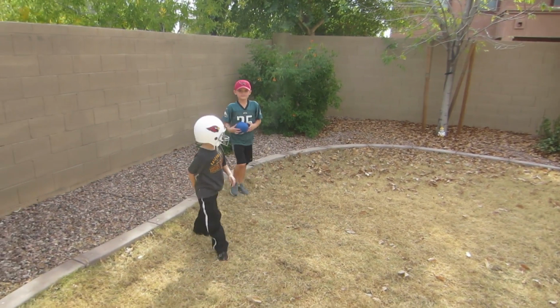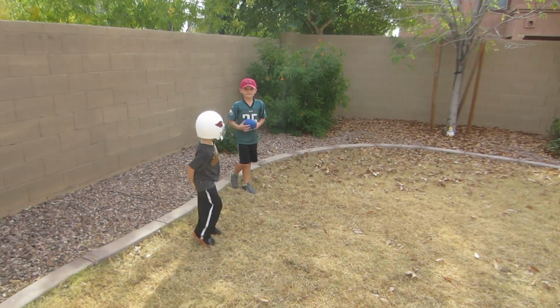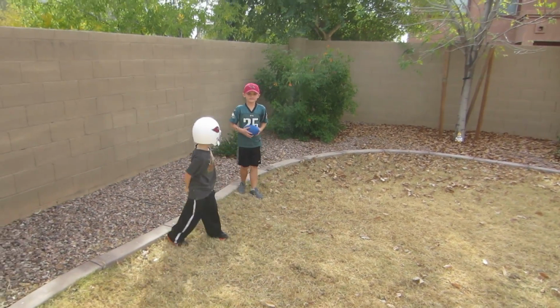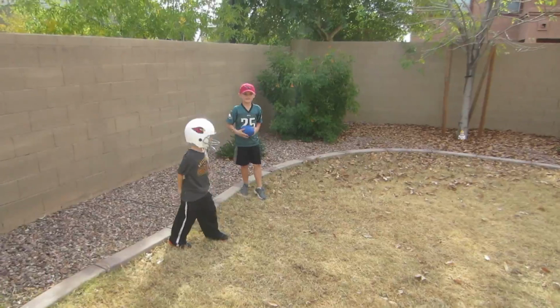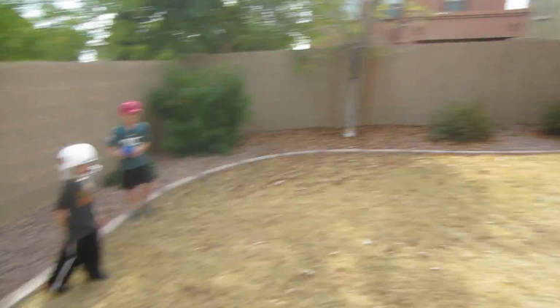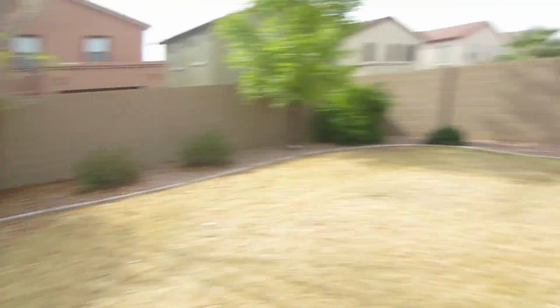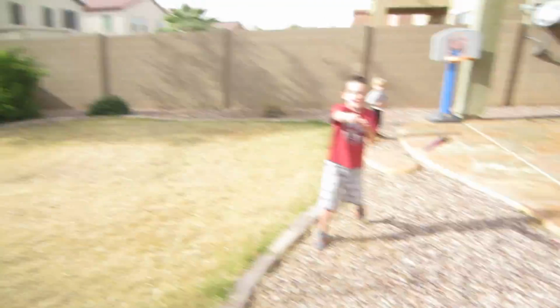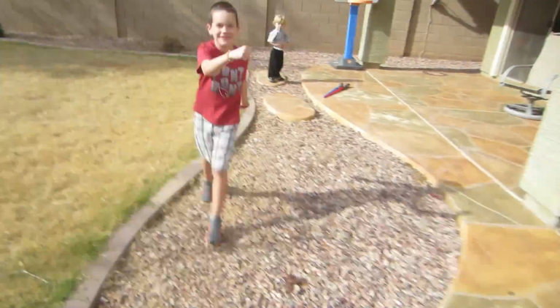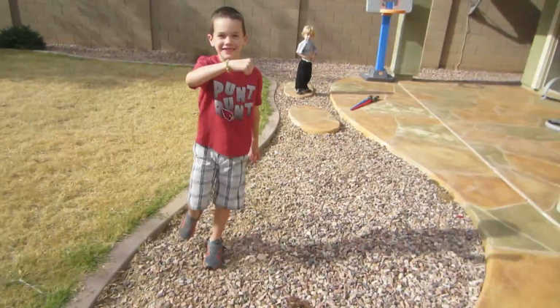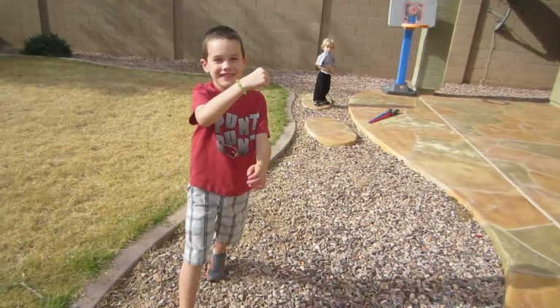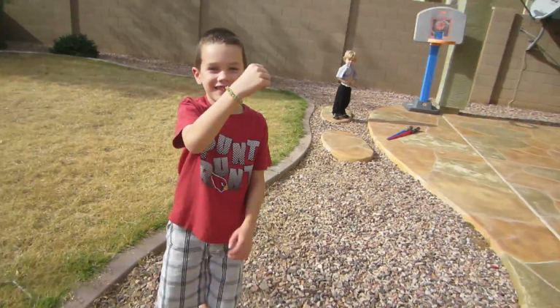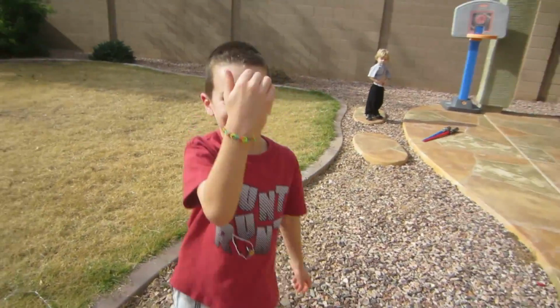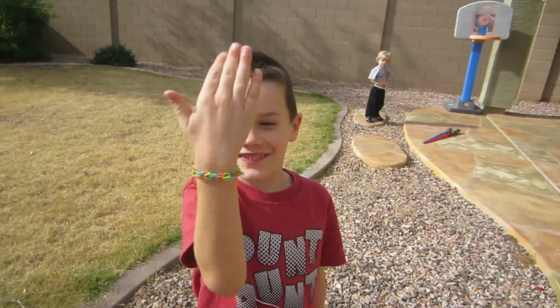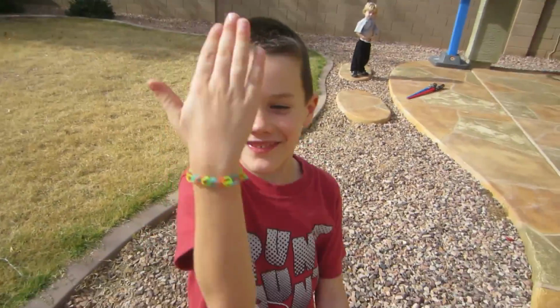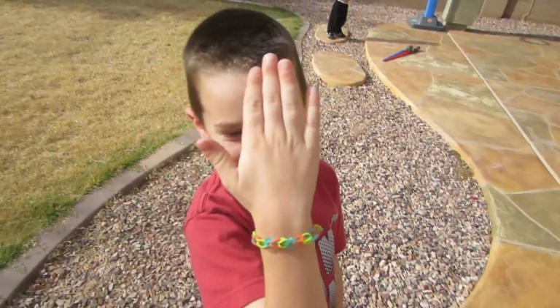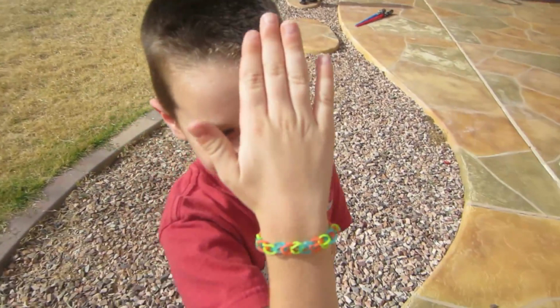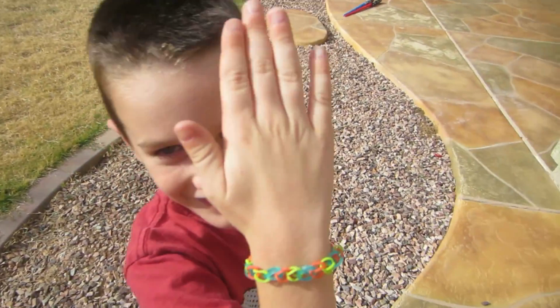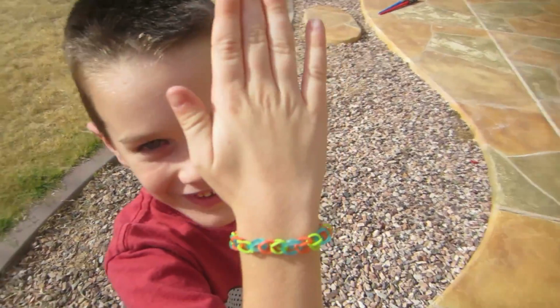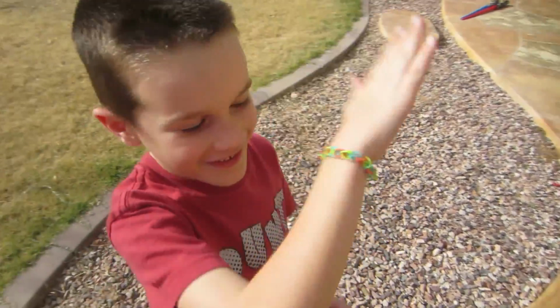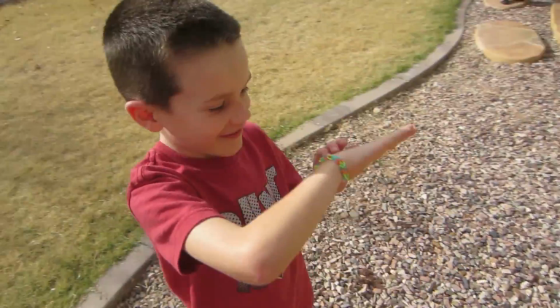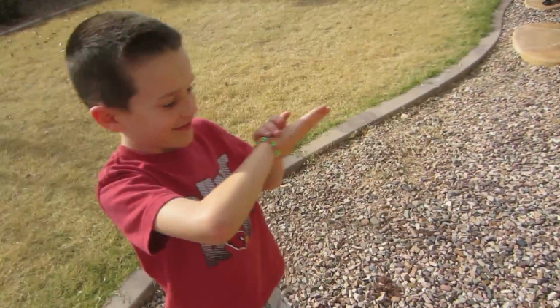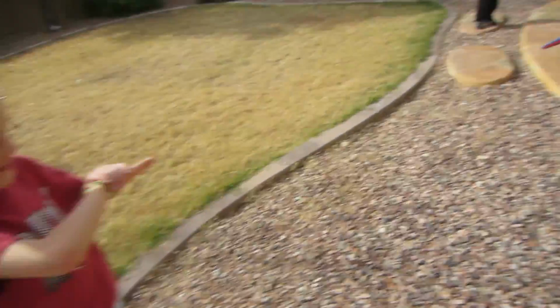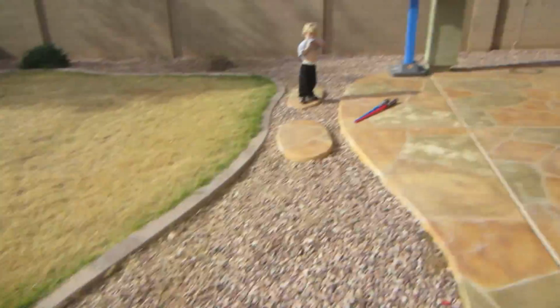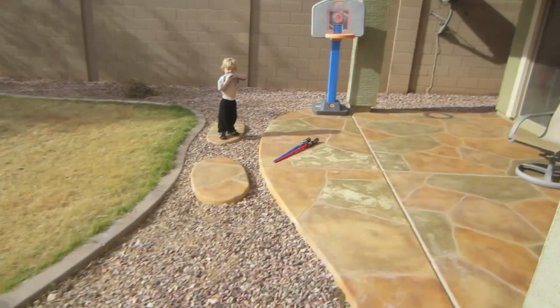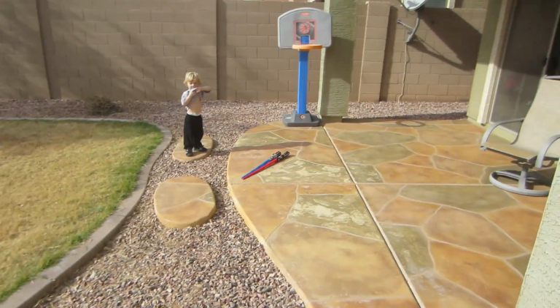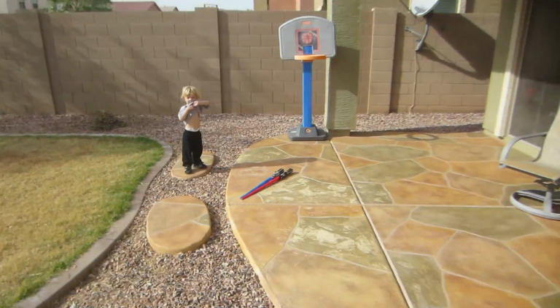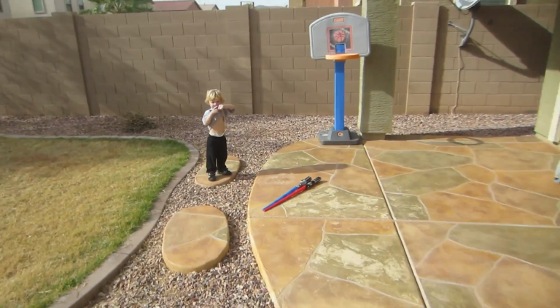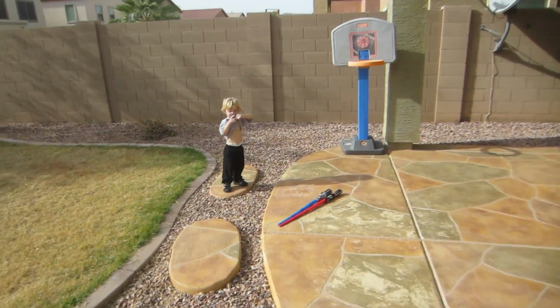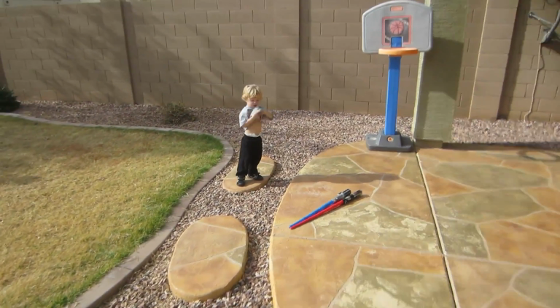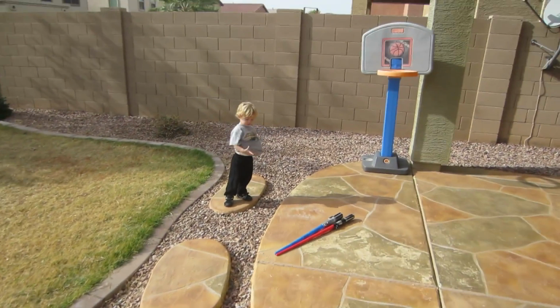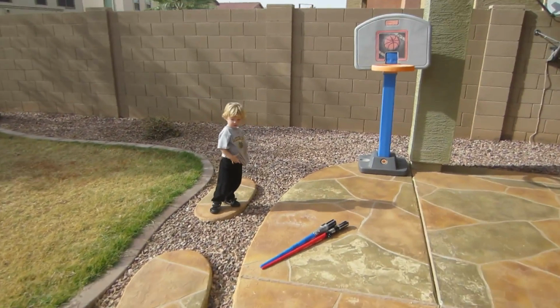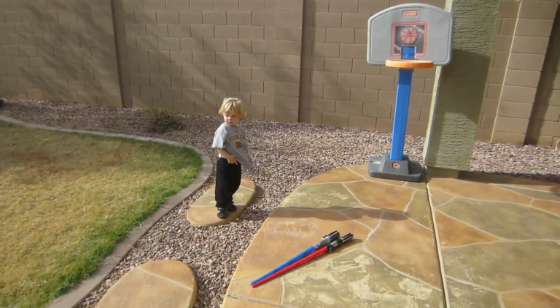Look at my bracelet. Did your sister make you a bracelet? Very cool, you're very lucky. What's up, Ry-Ry? Mason has one too.